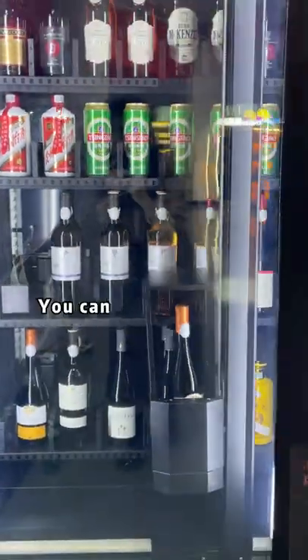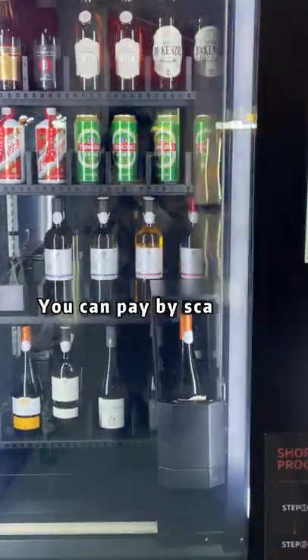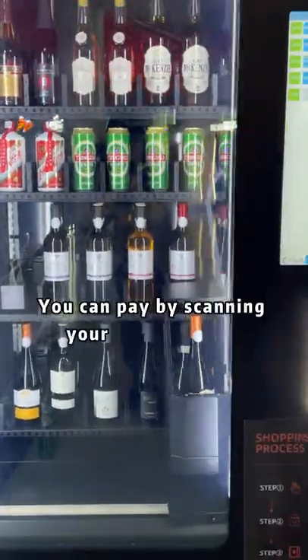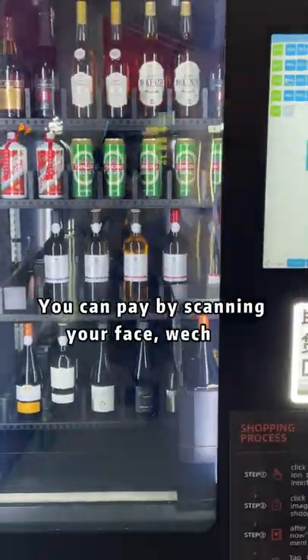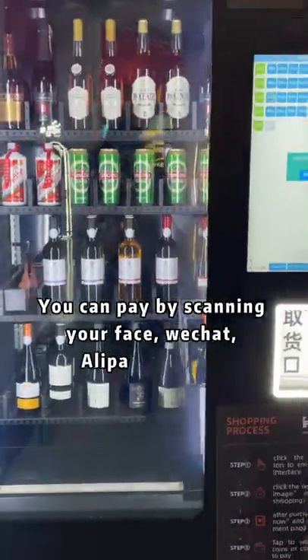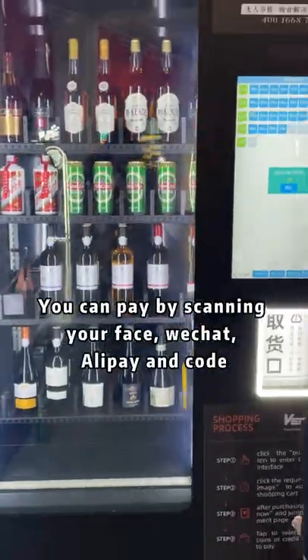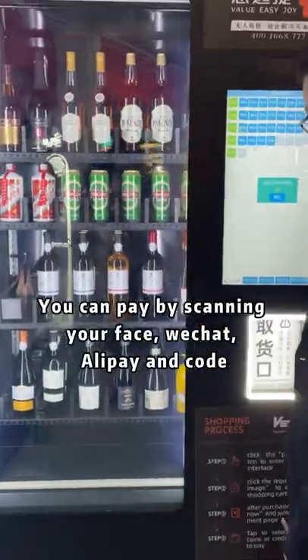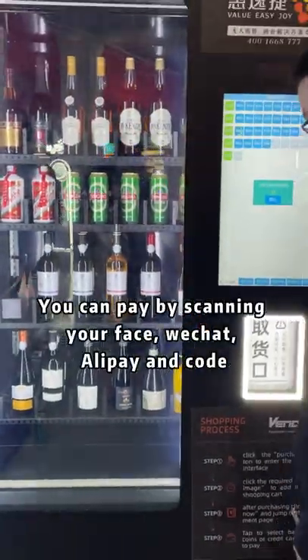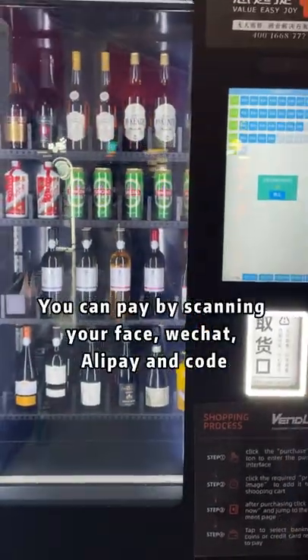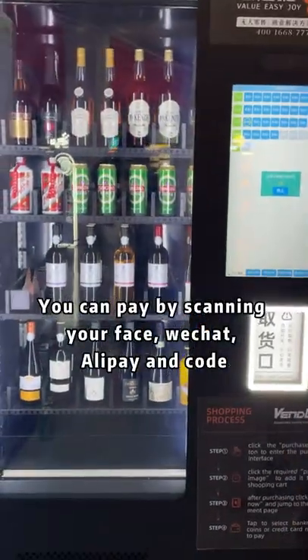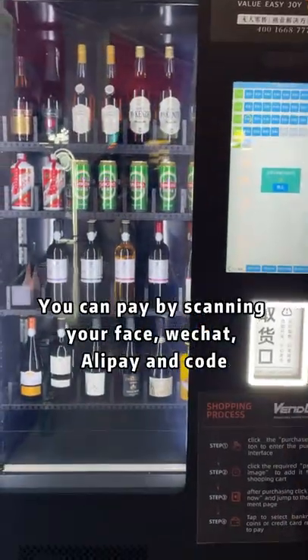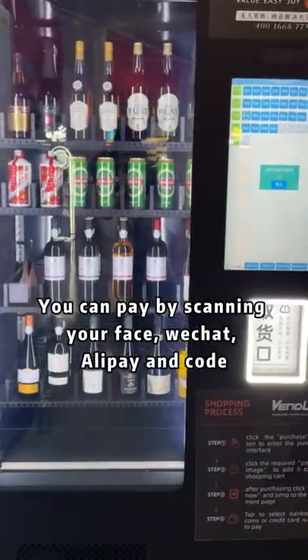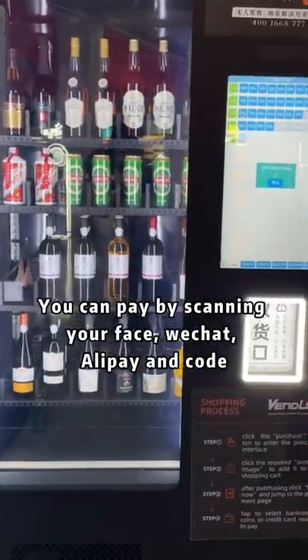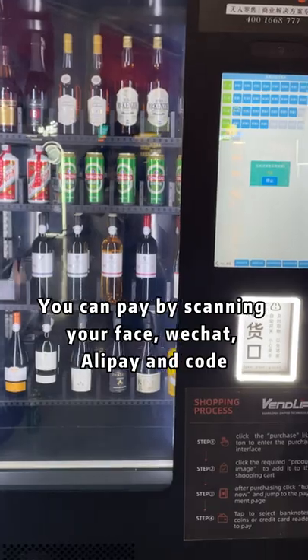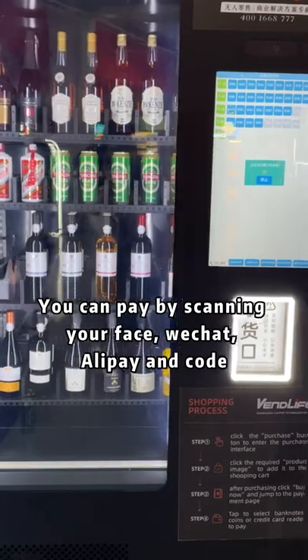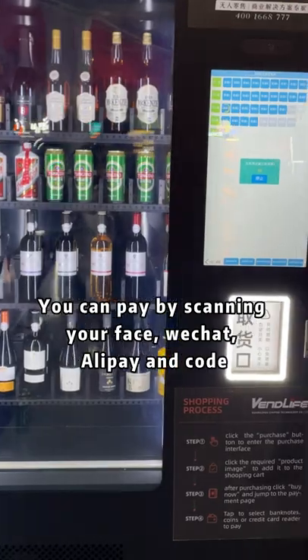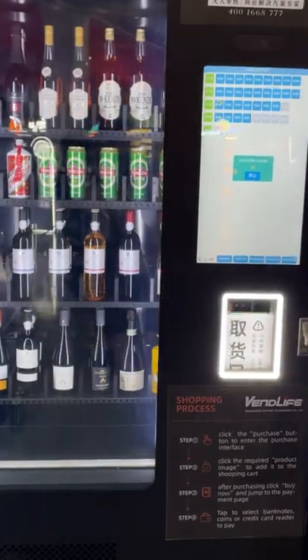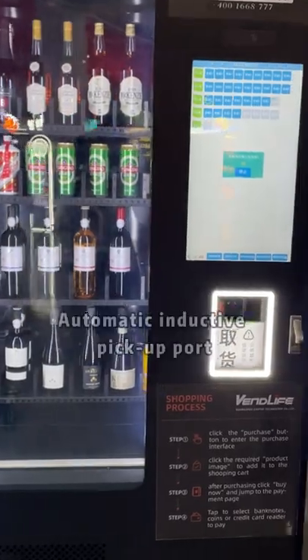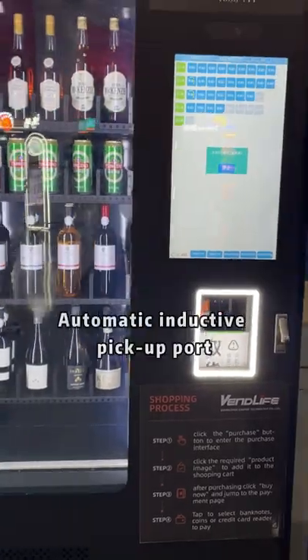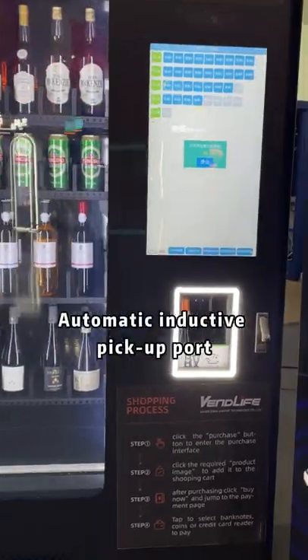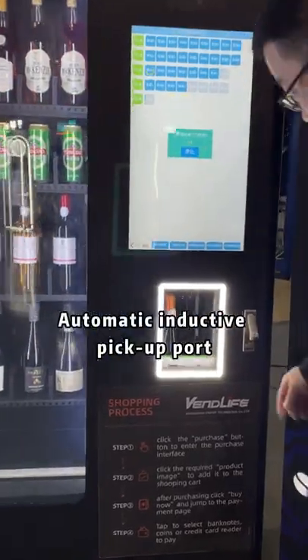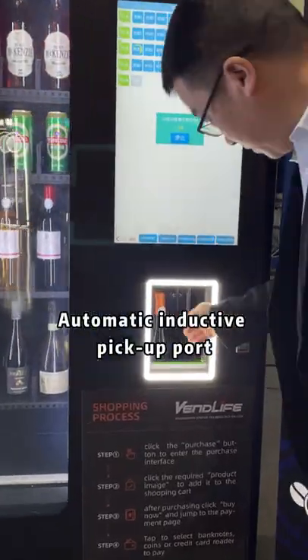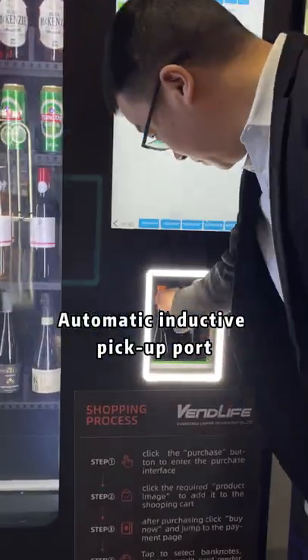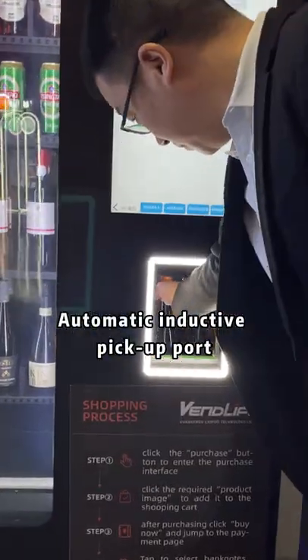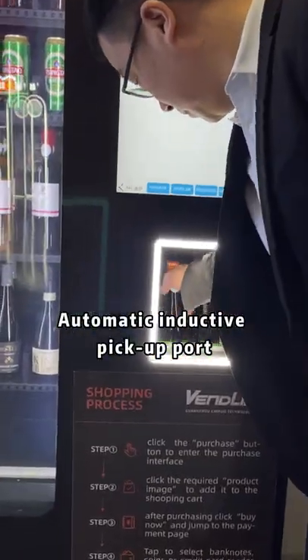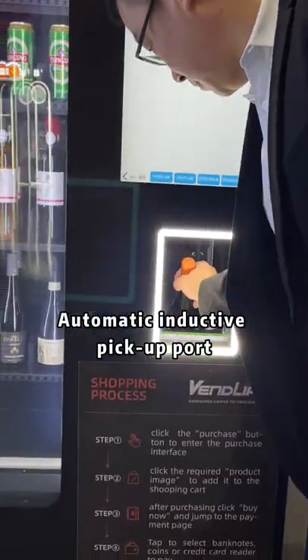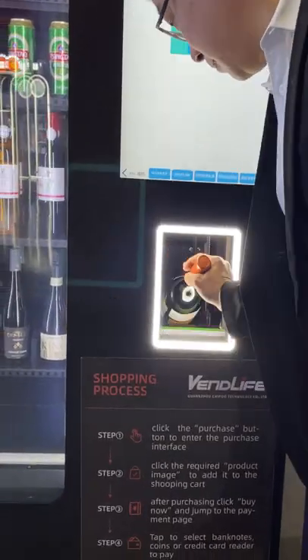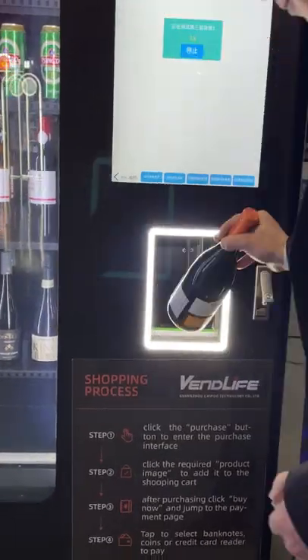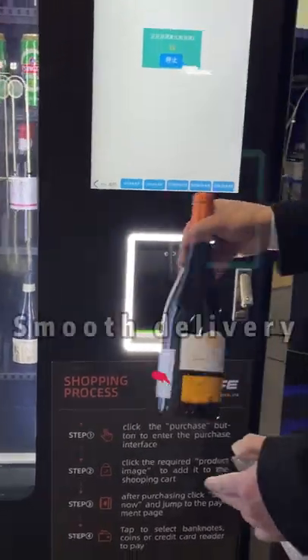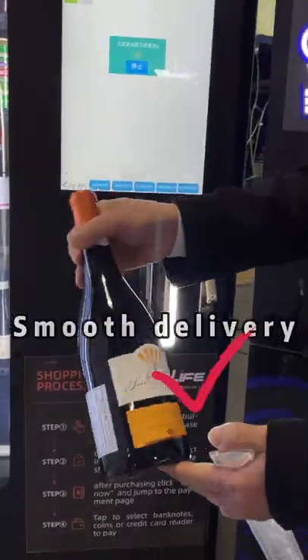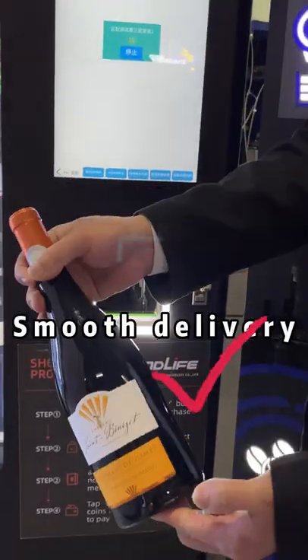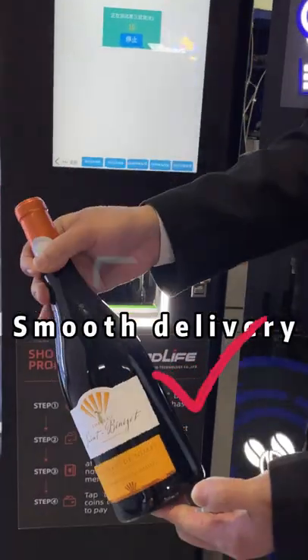You can pay by scanning your face, chat, taping and coke. Automatic inductive pickup port. Smooth delivery.